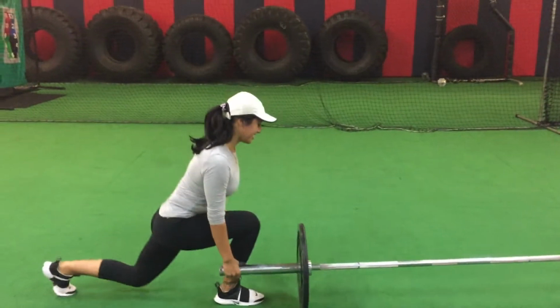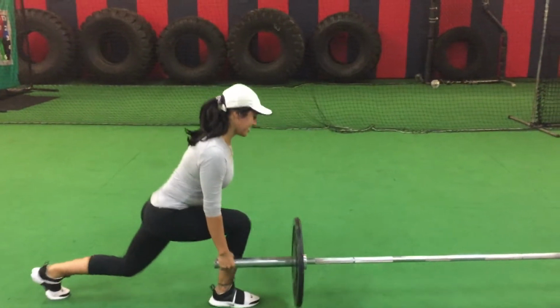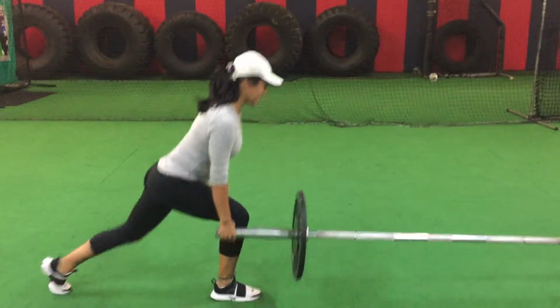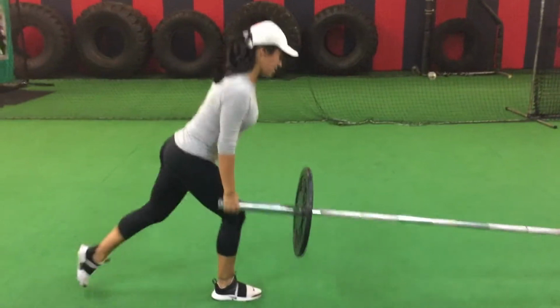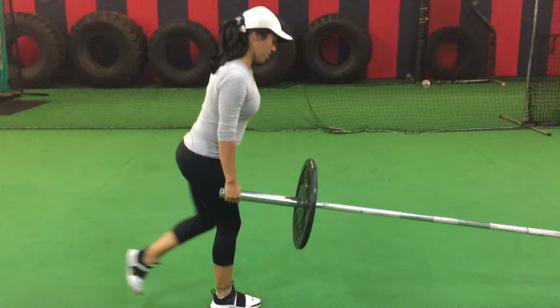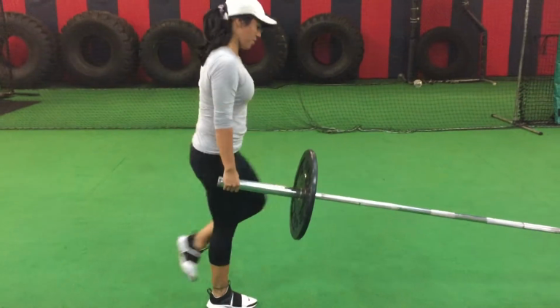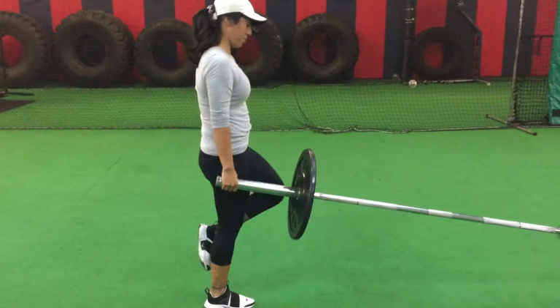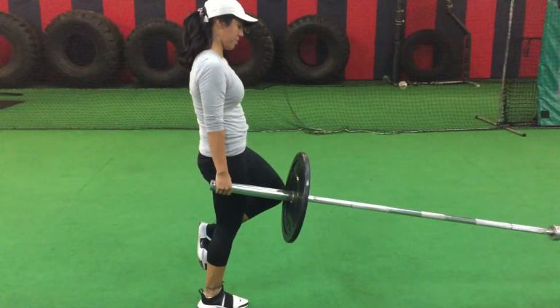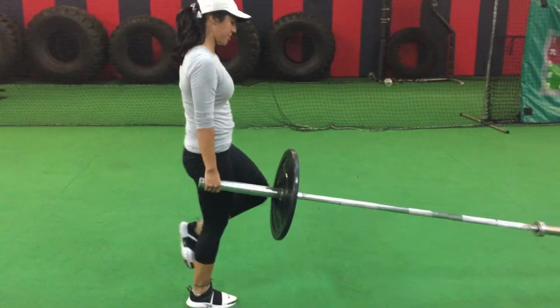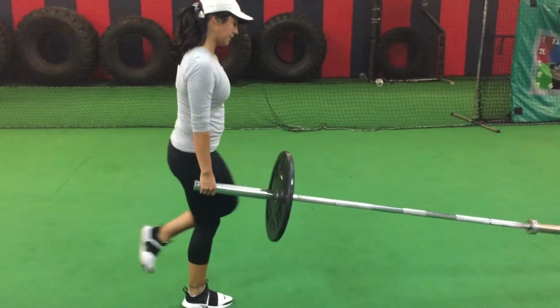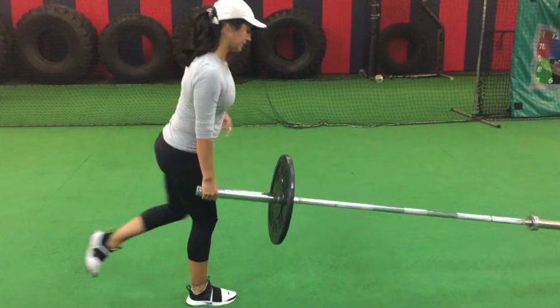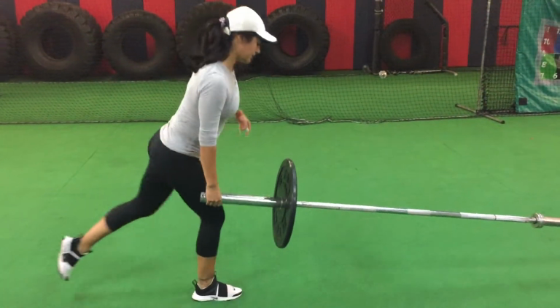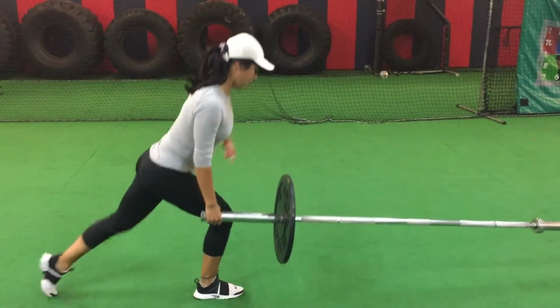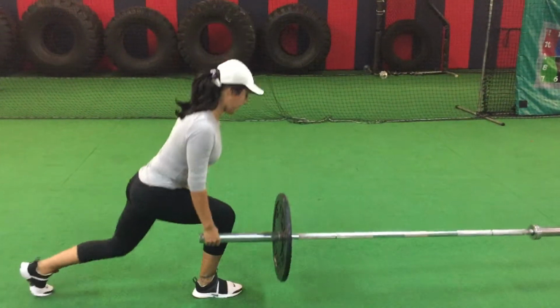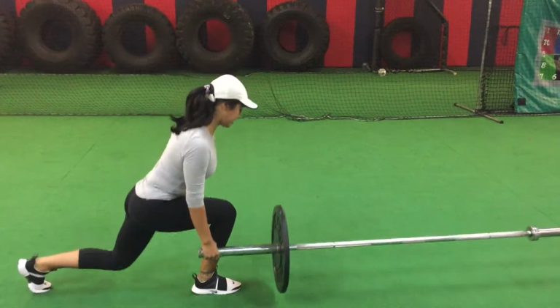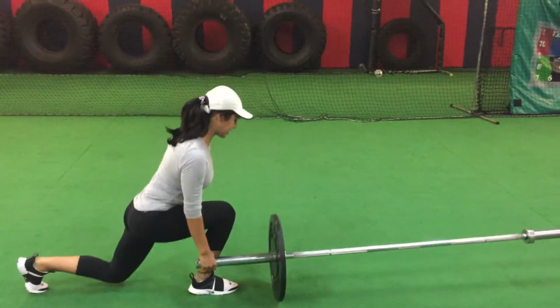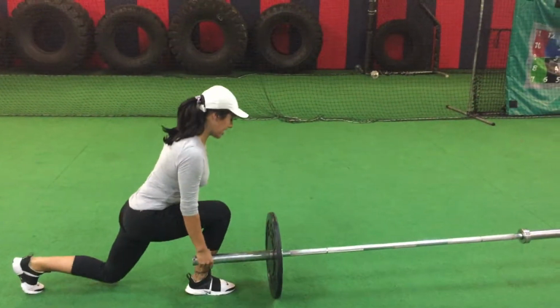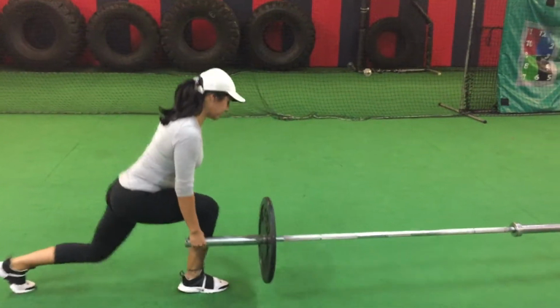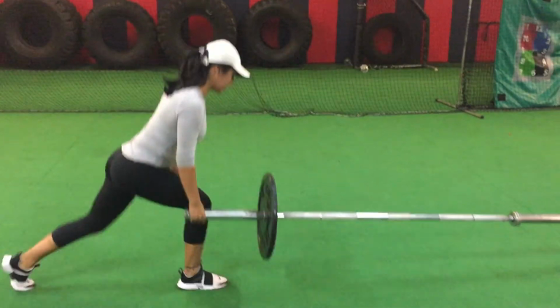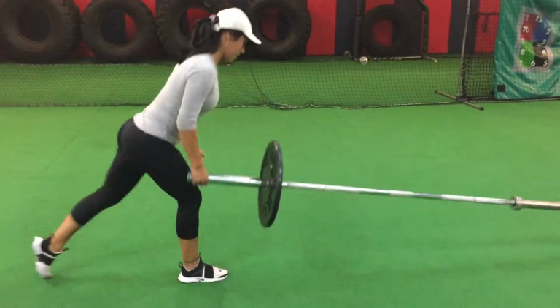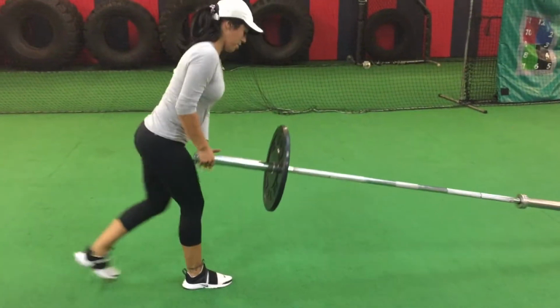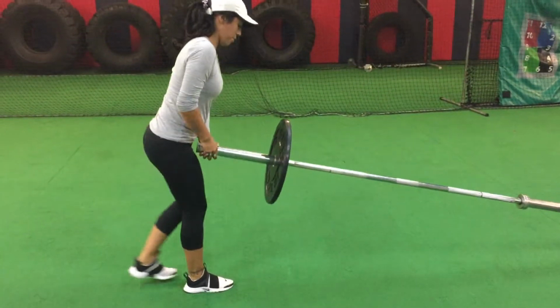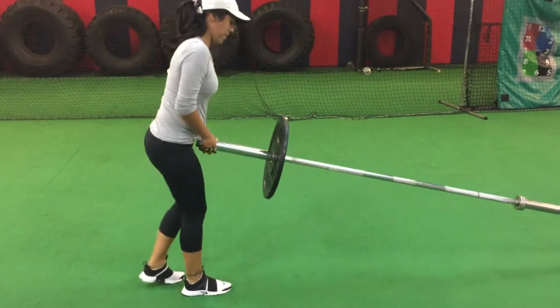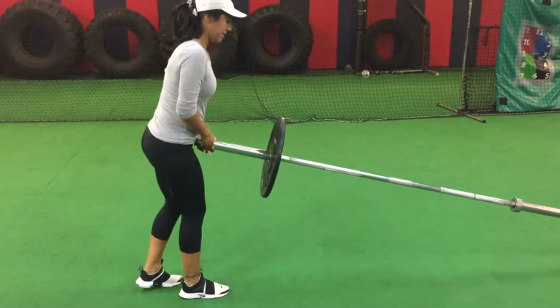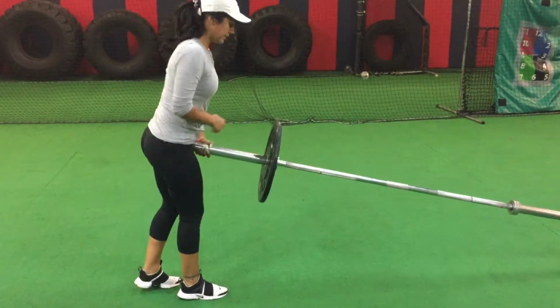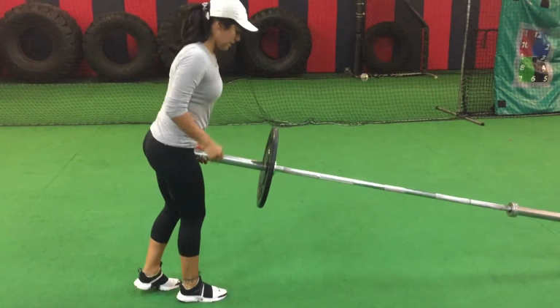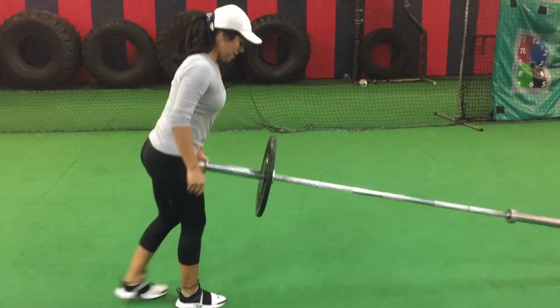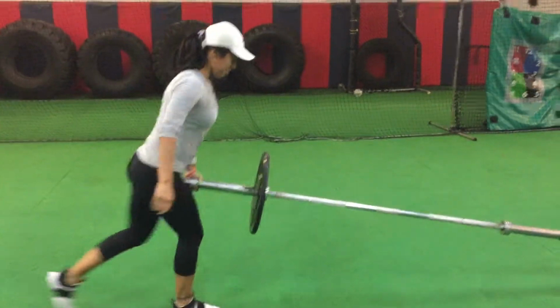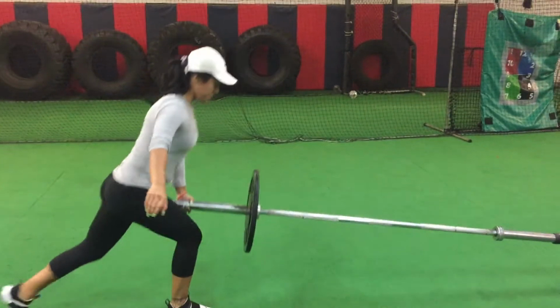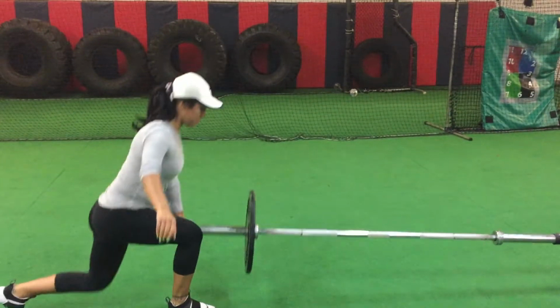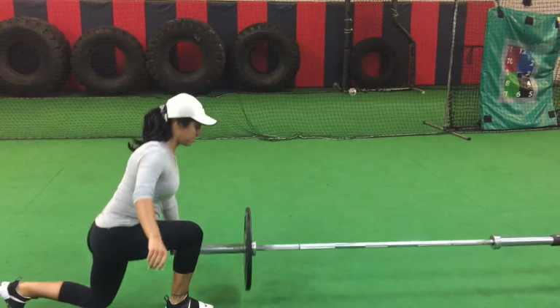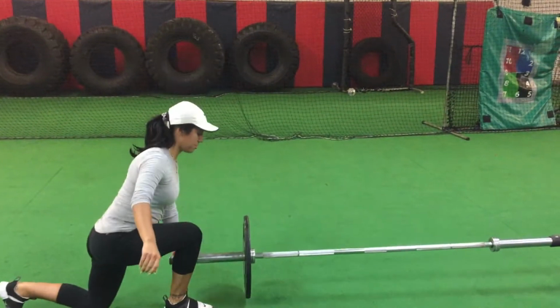Put those three exercises together with minimal rest and you get a nice little quad pump, especially if you do a couple of rounds with appropriate weight.